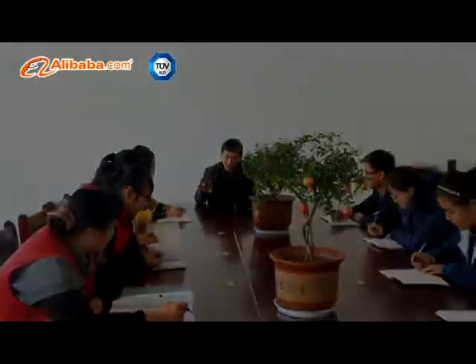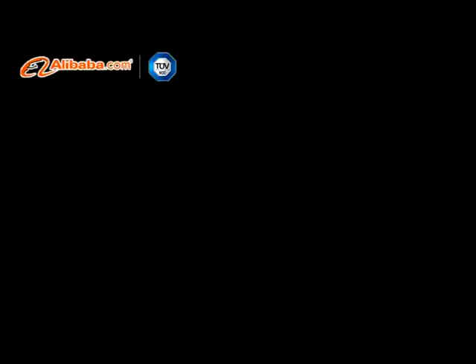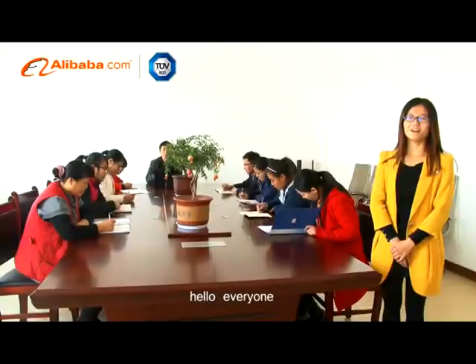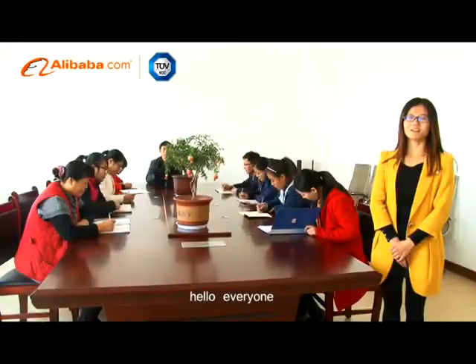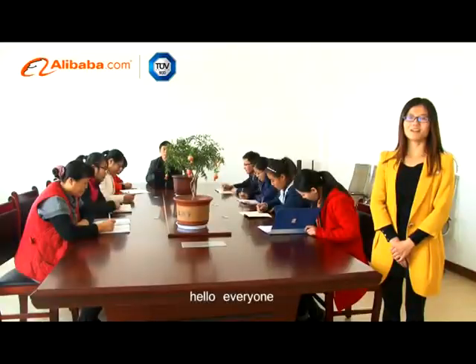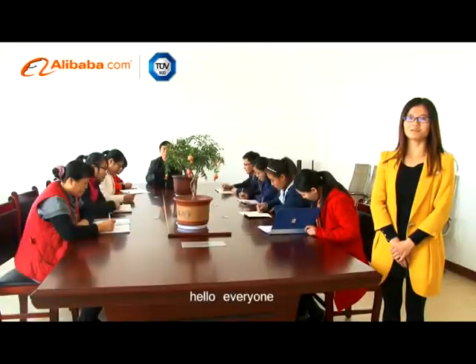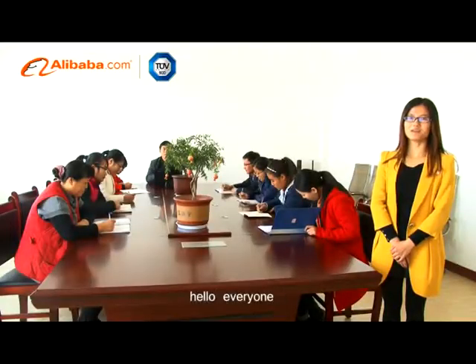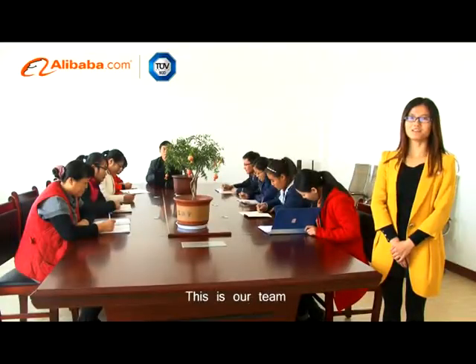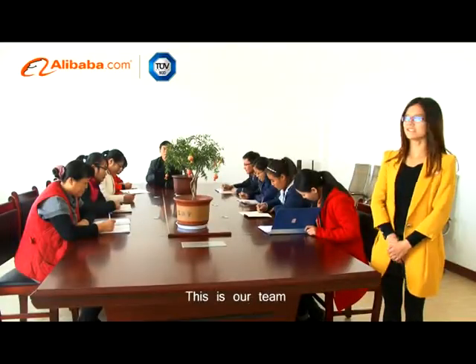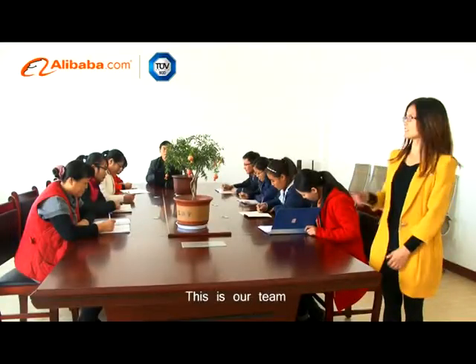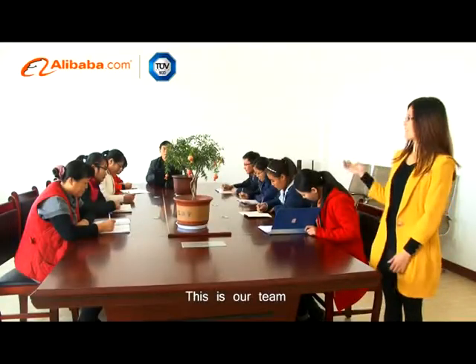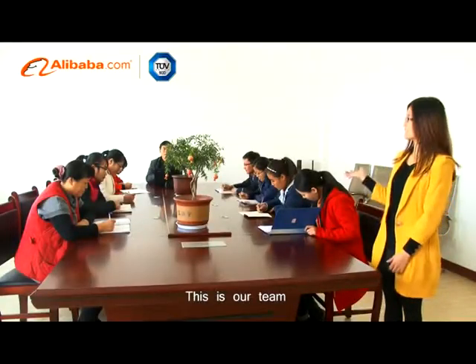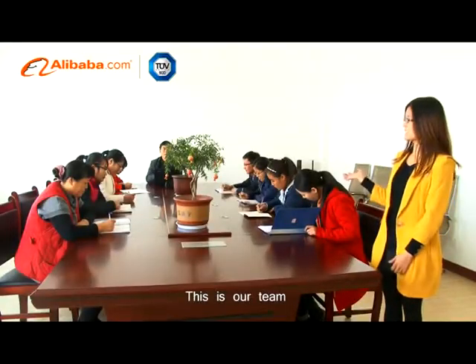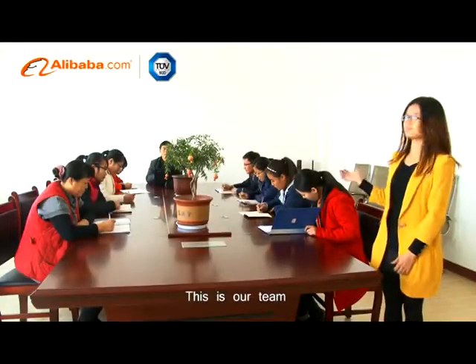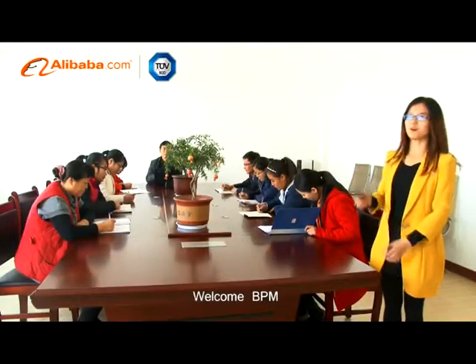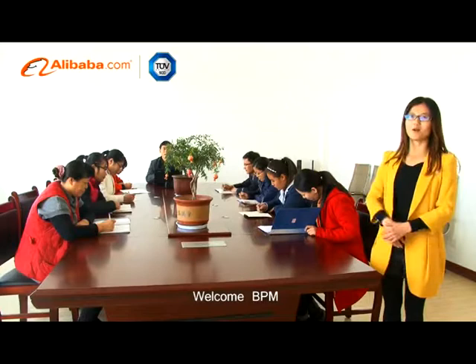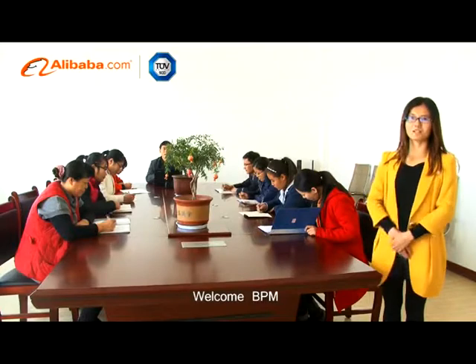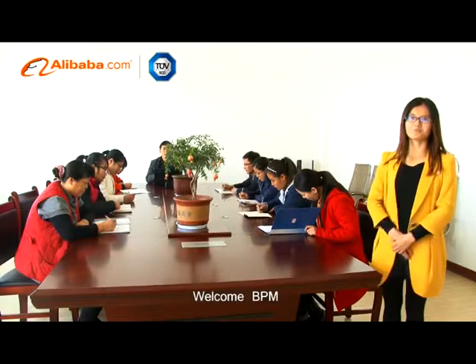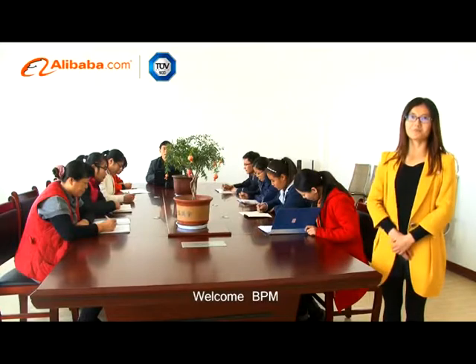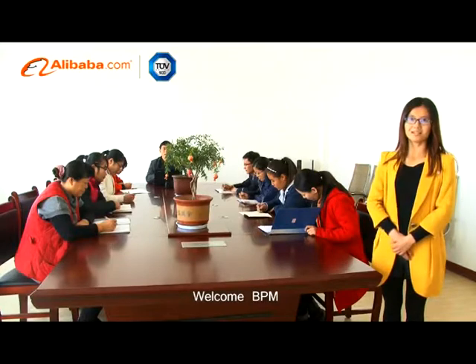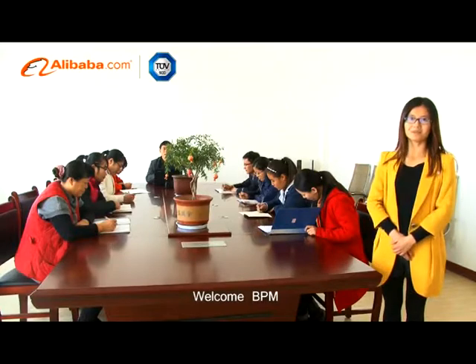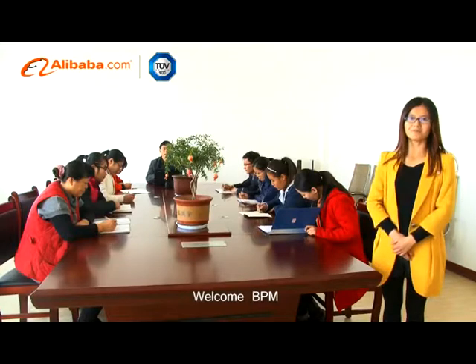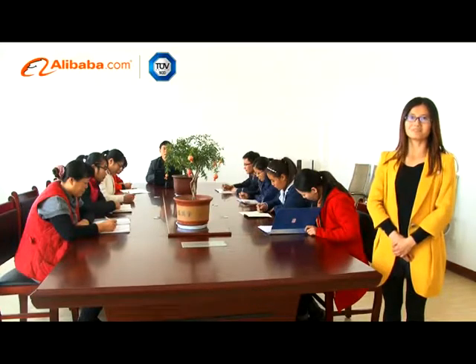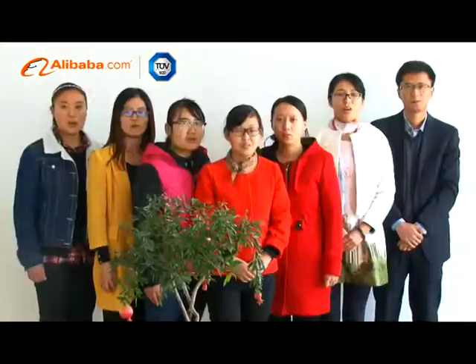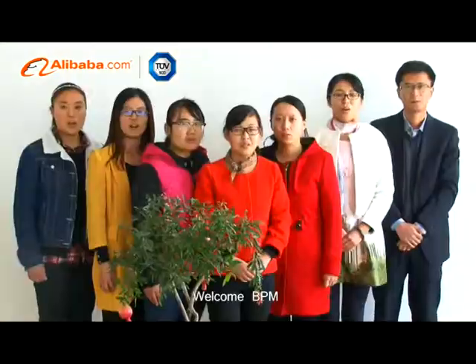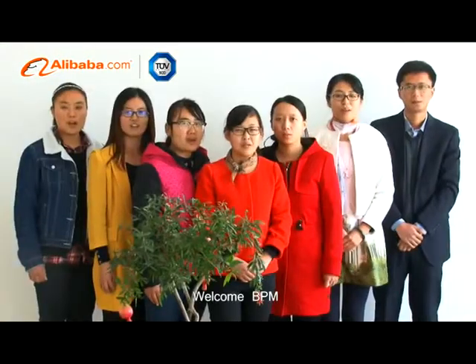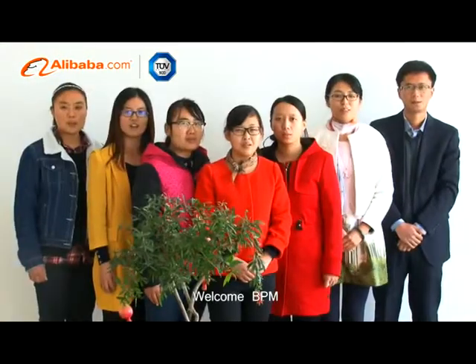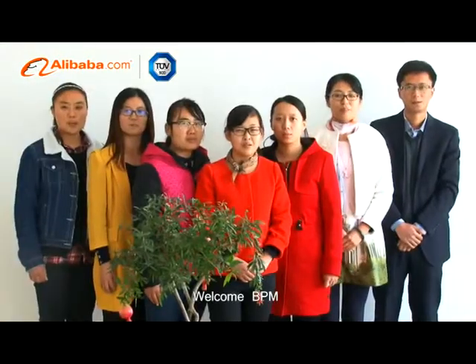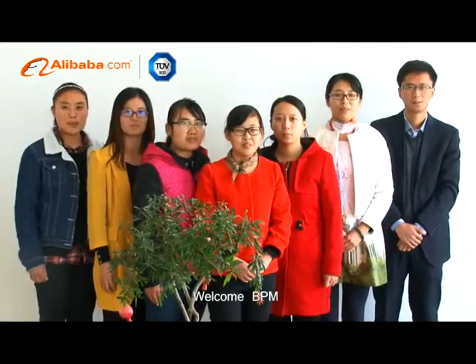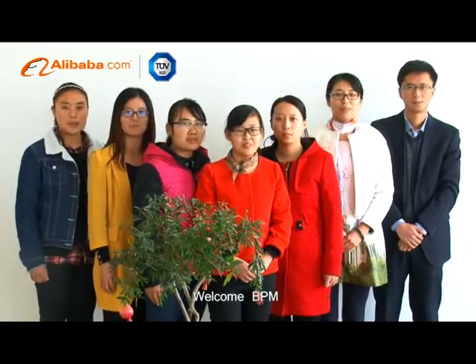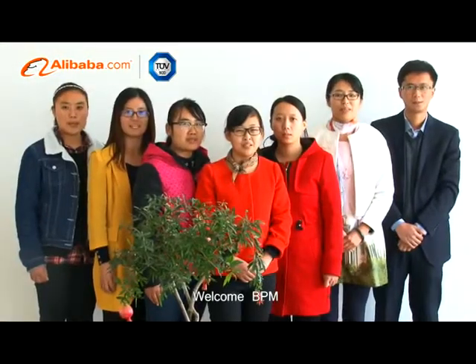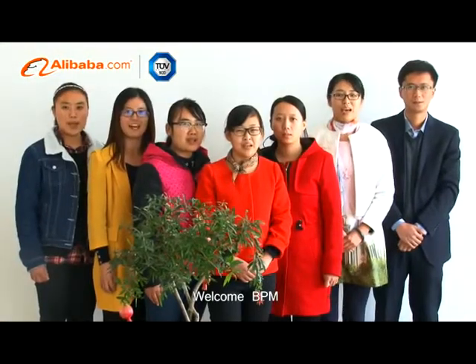Hello, everyone. This is our team. Welcome, BPM!